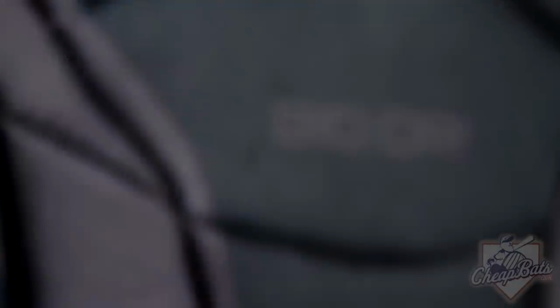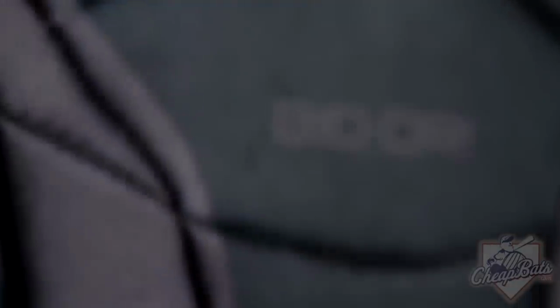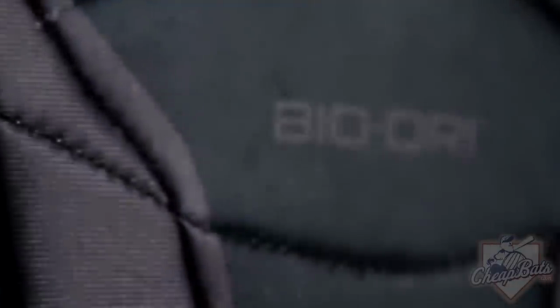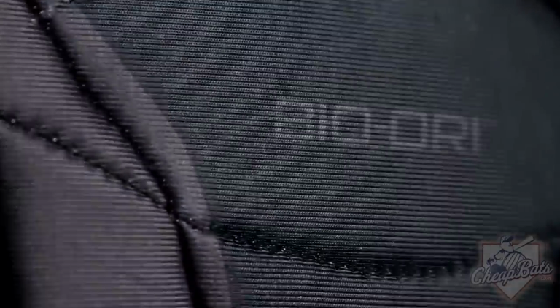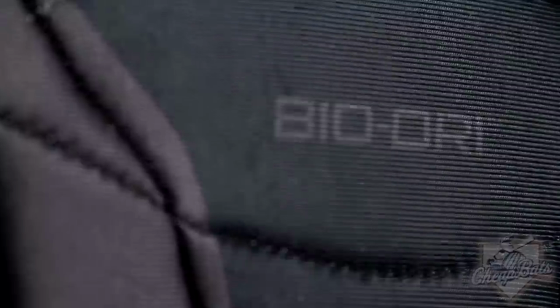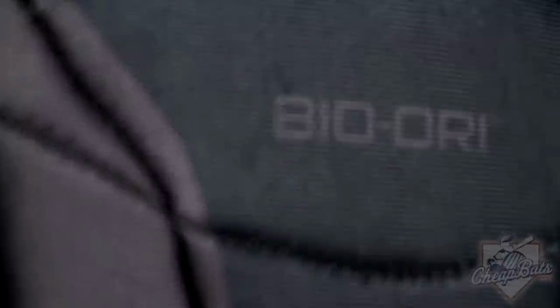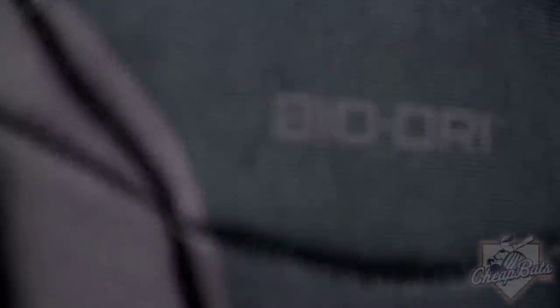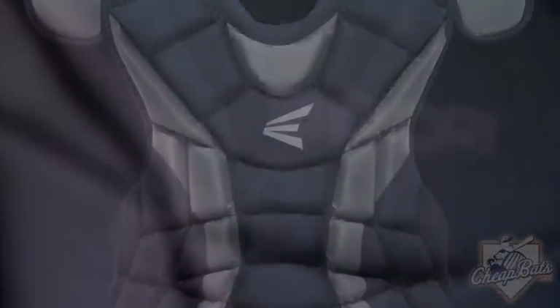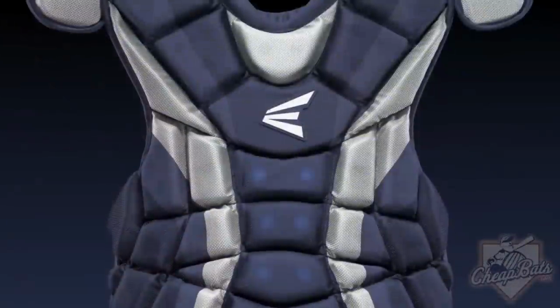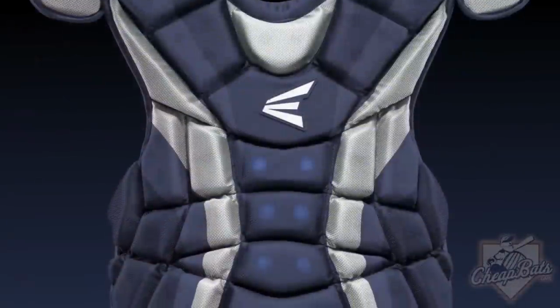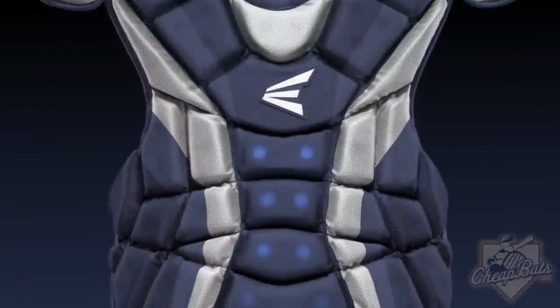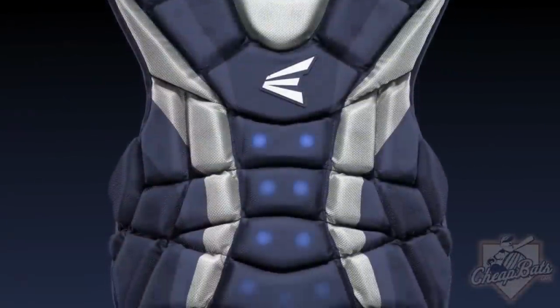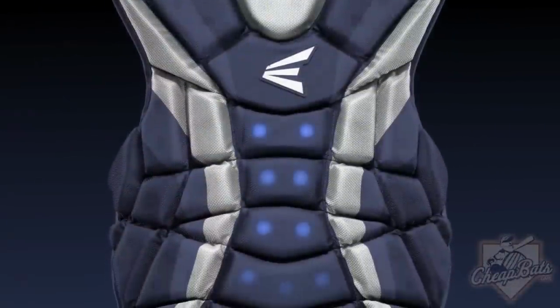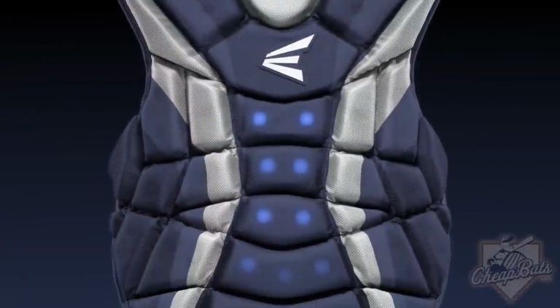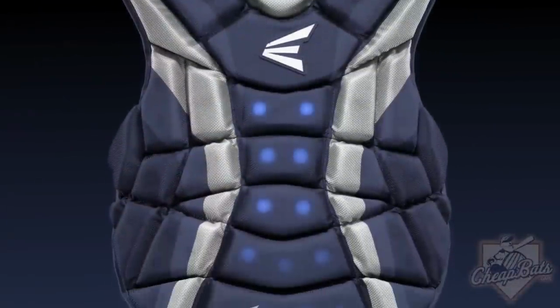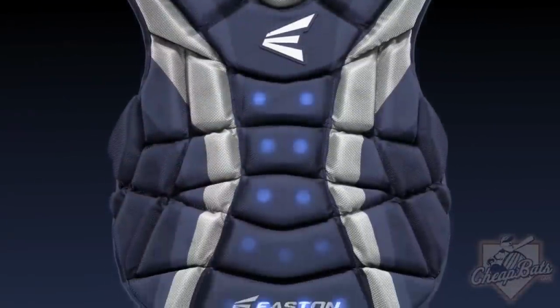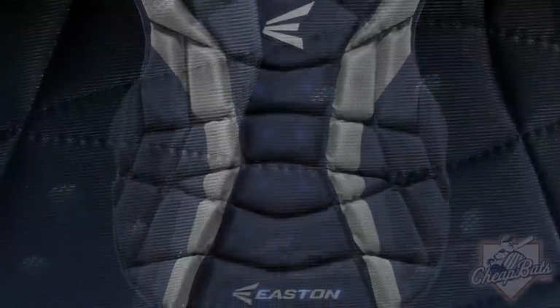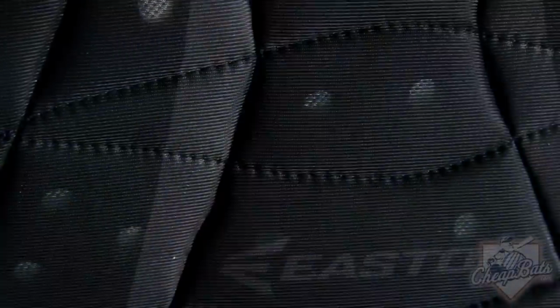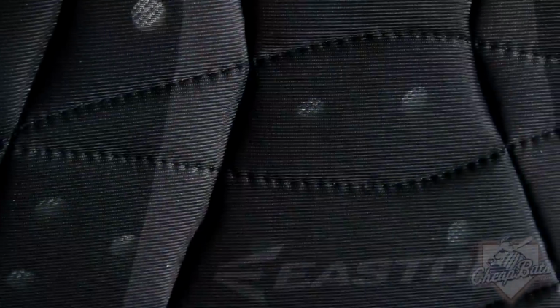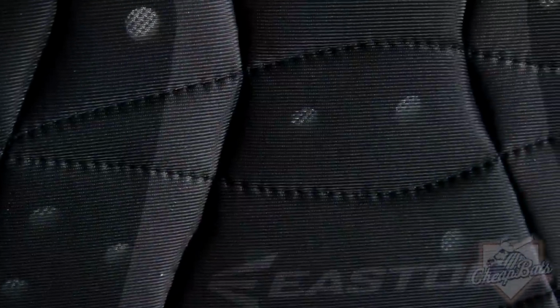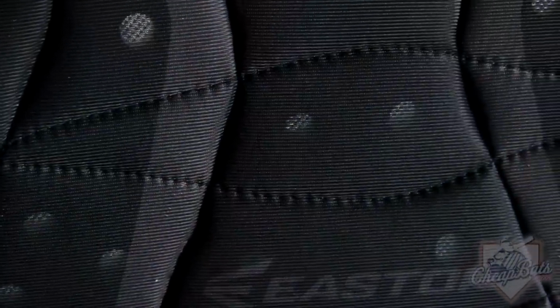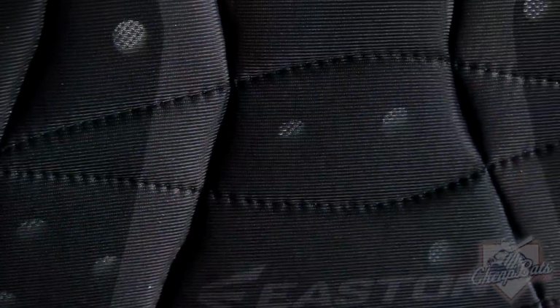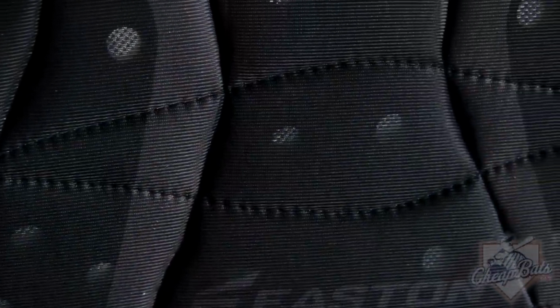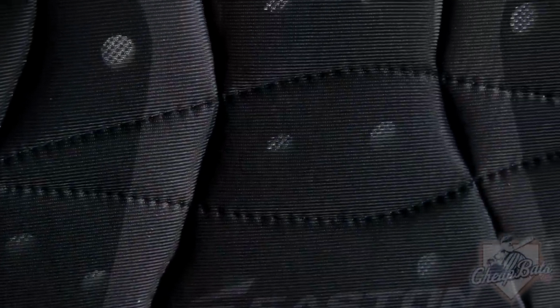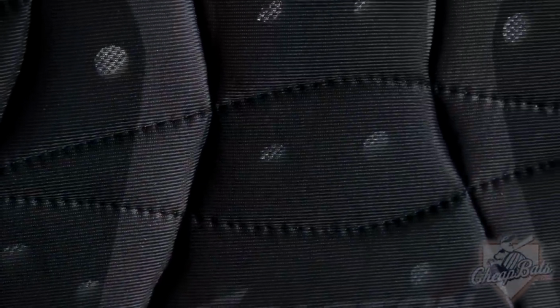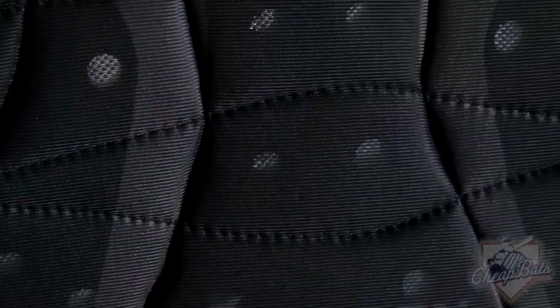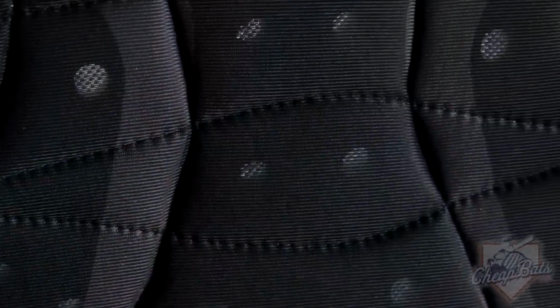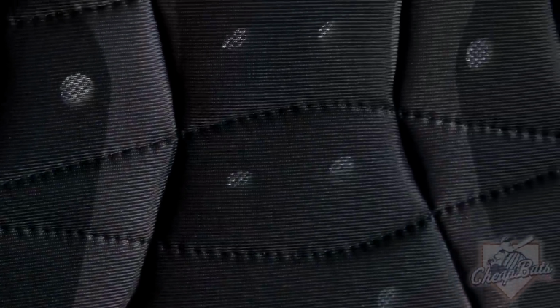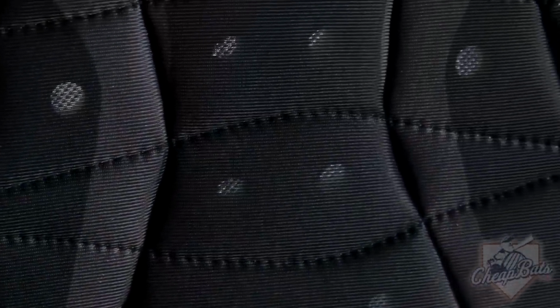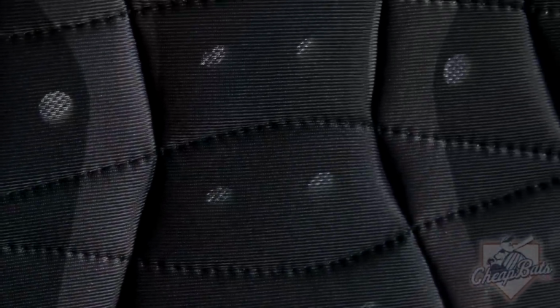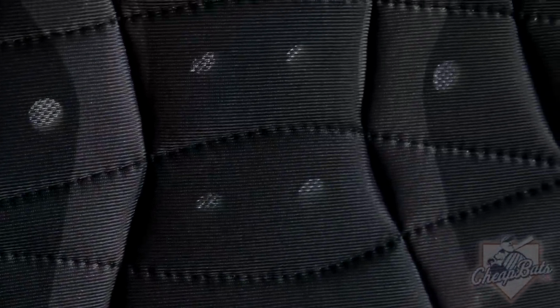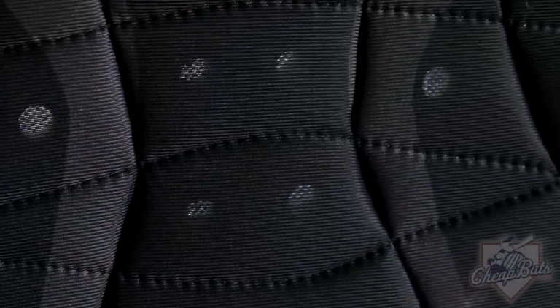The BioDry lining is designed to keep the athlete cool and dry. This material wicks away the moisture that could throw a player off their game.